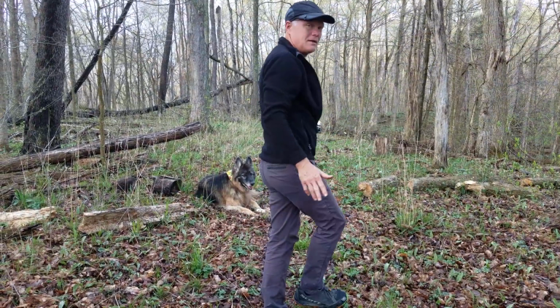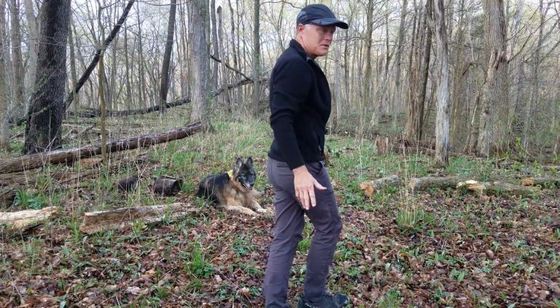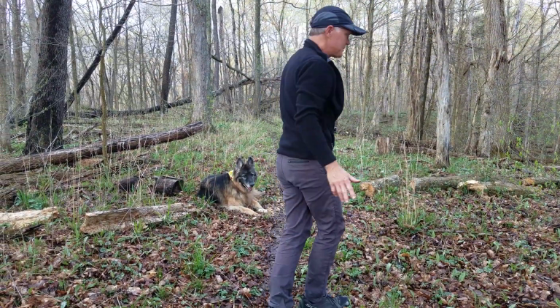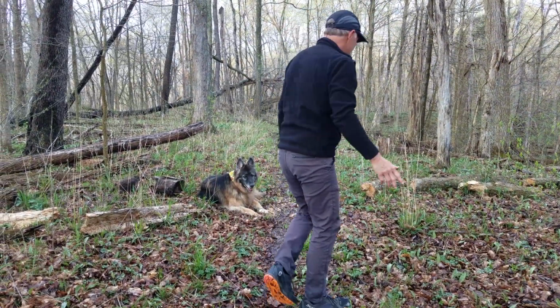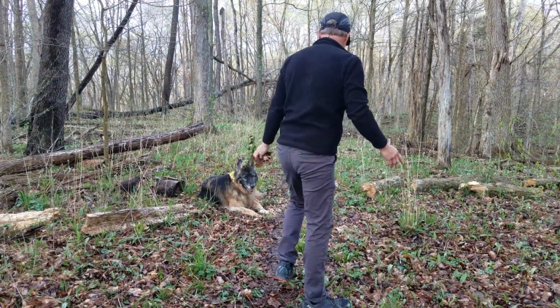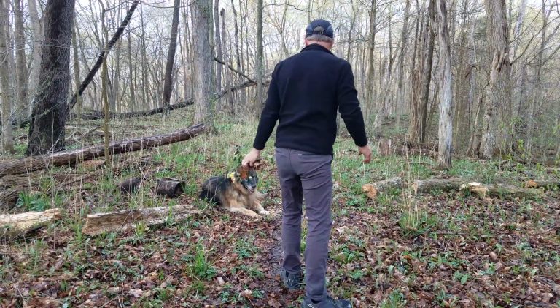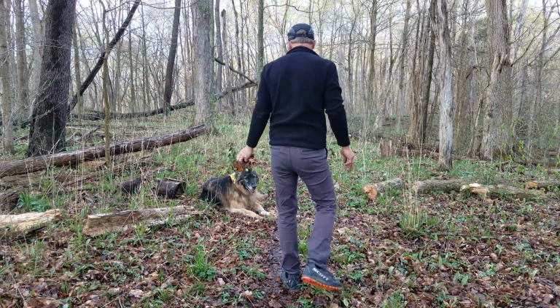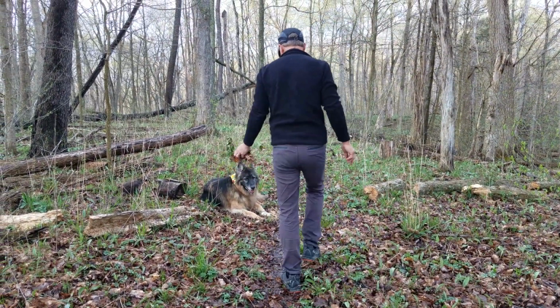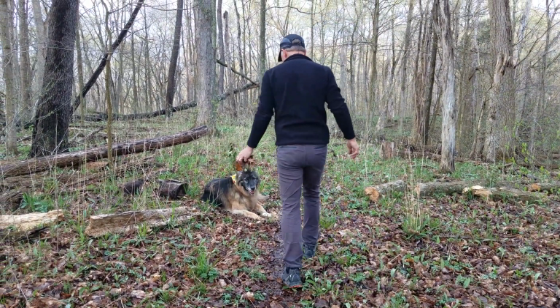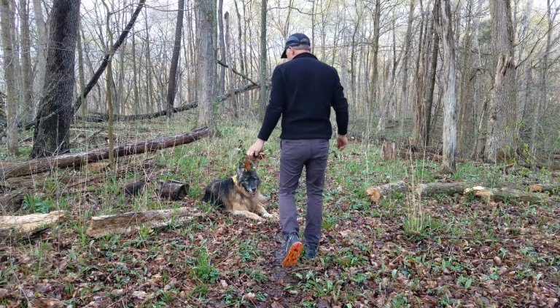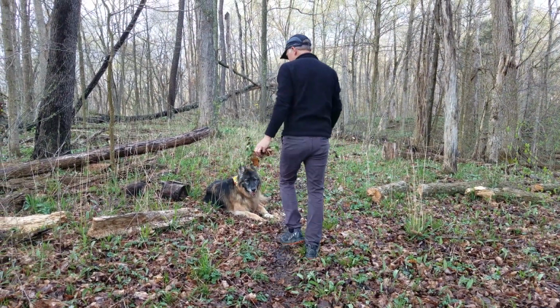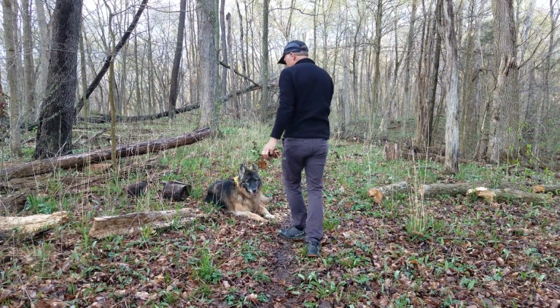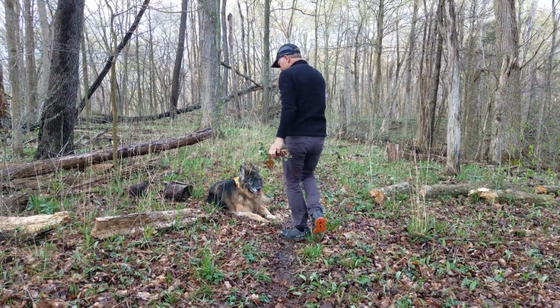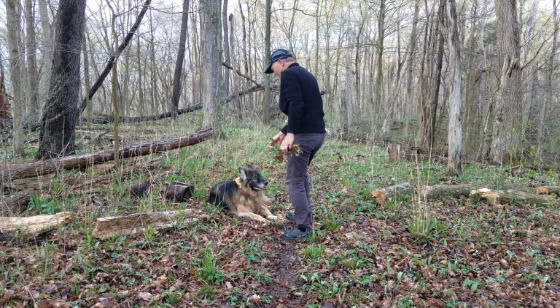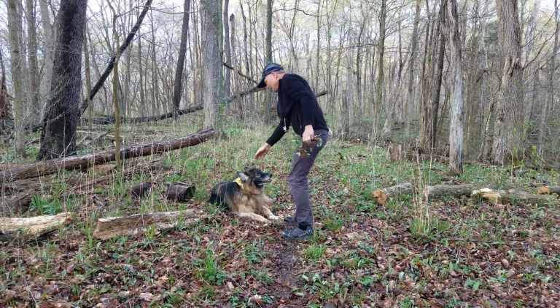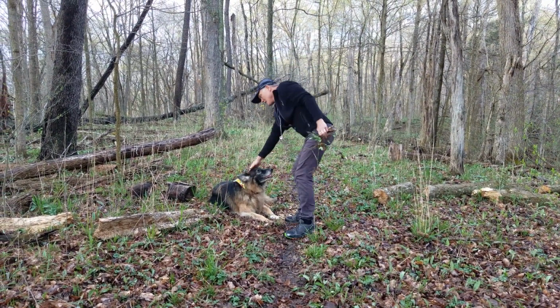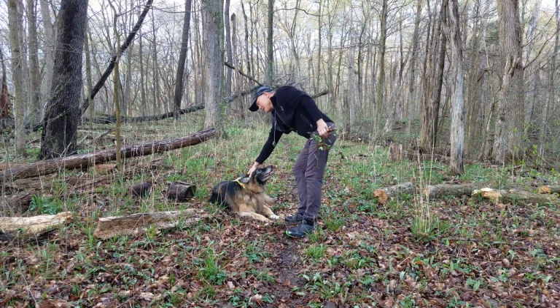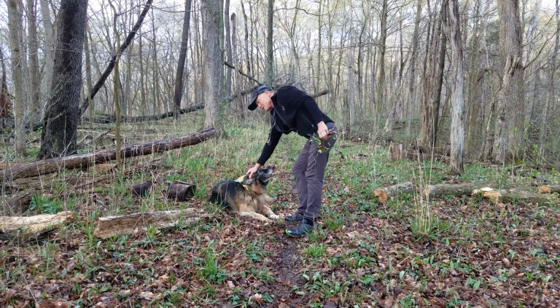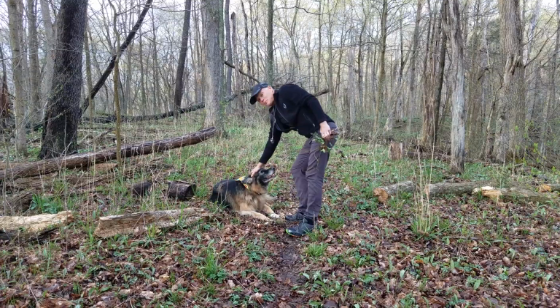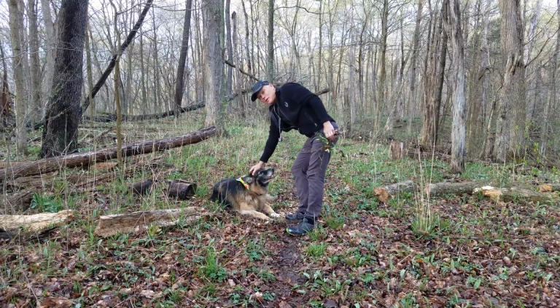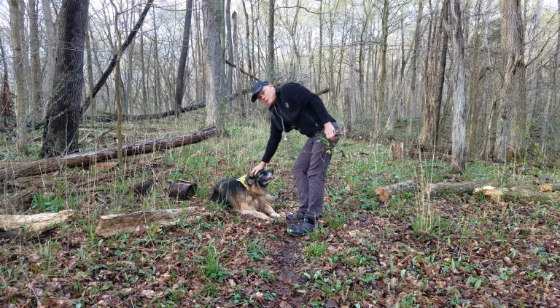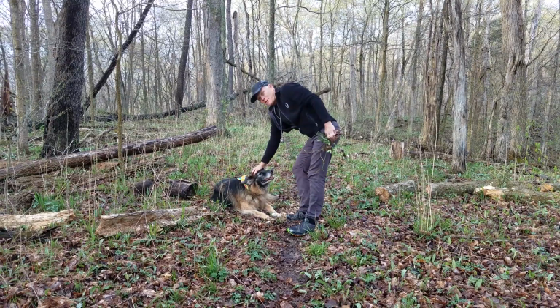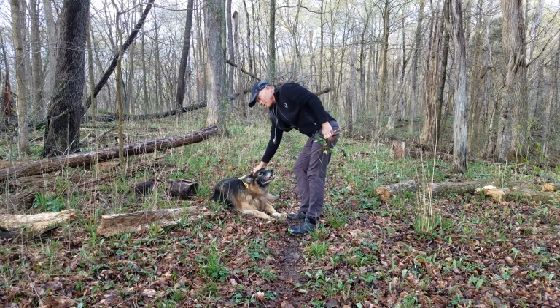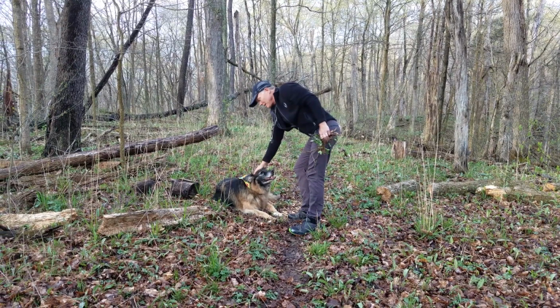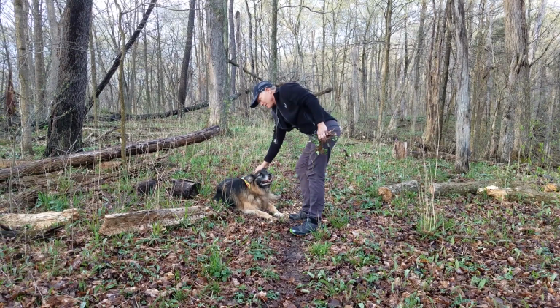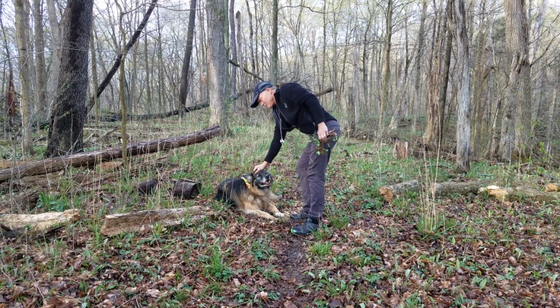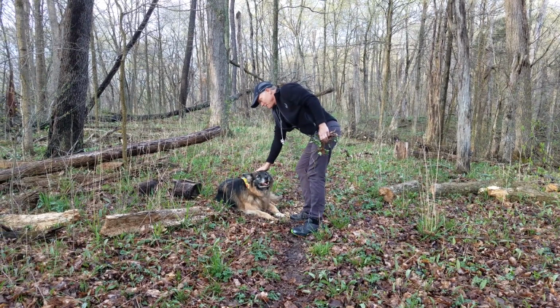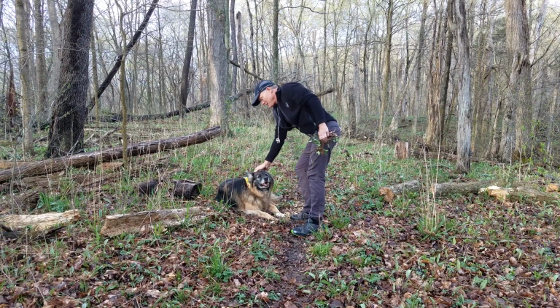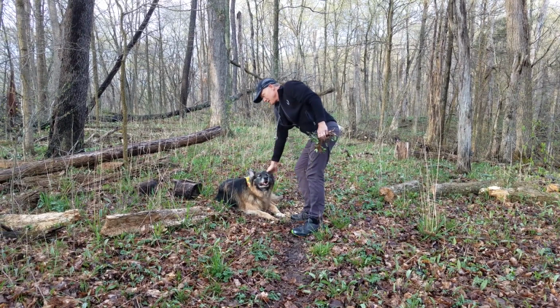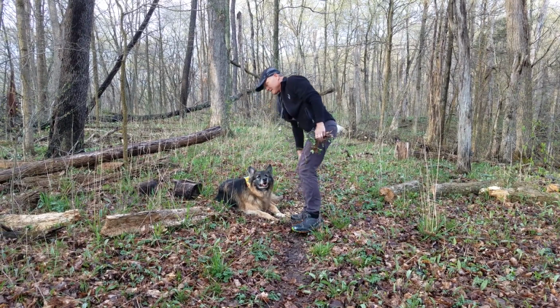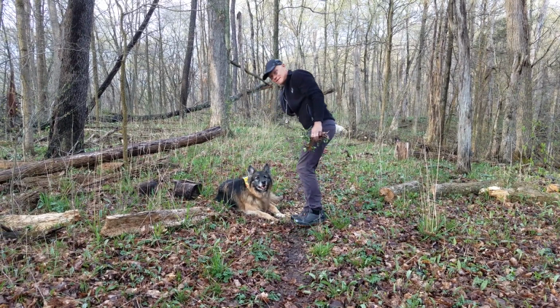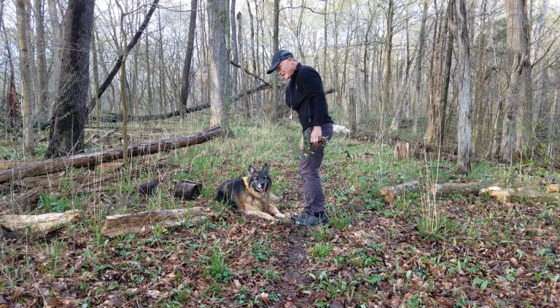We're dog sitting for the weekend, so if you see this new beauty walking in and out of the frame, this is Dash.